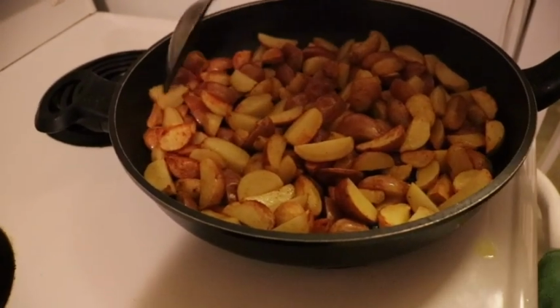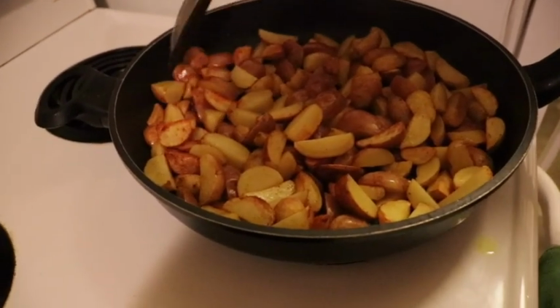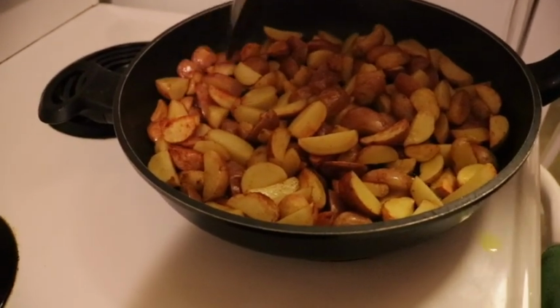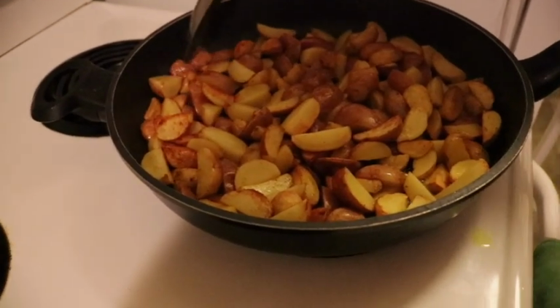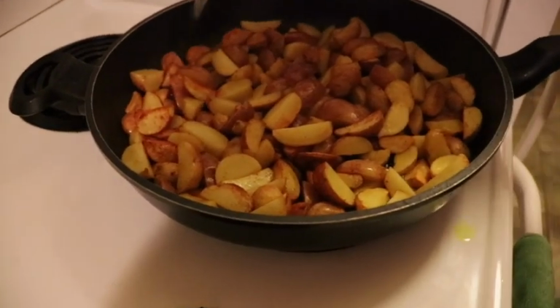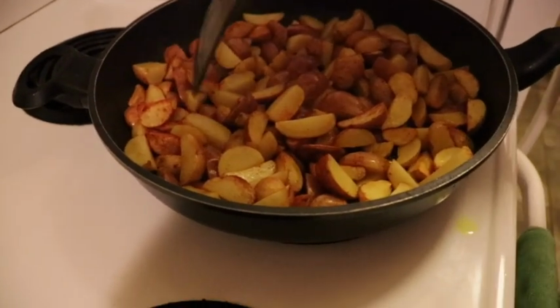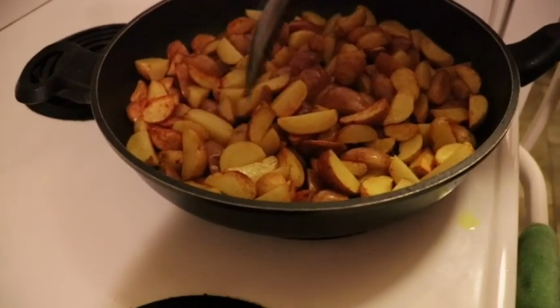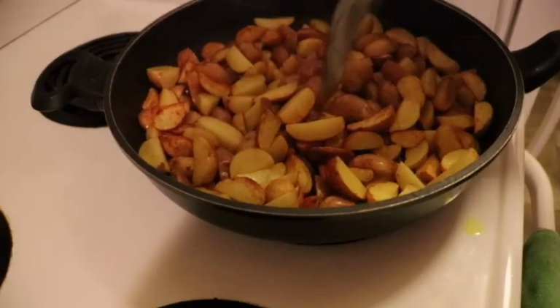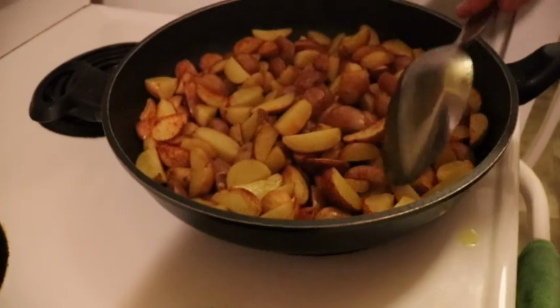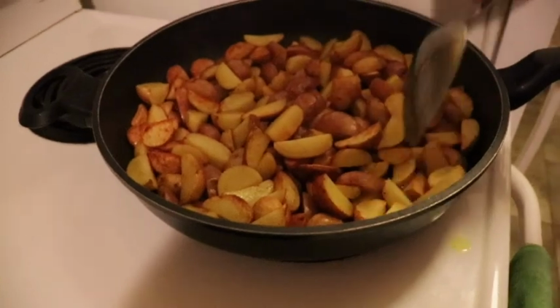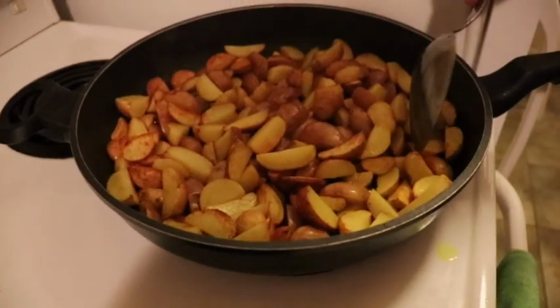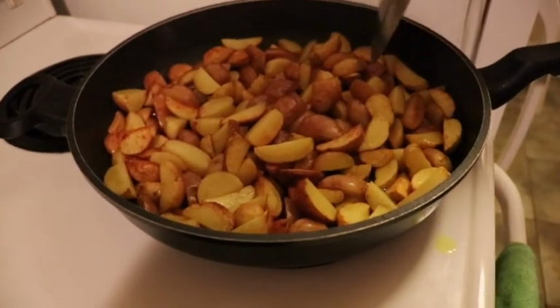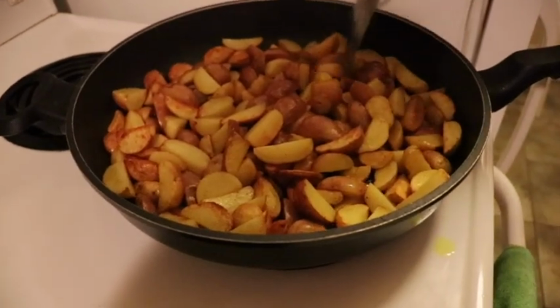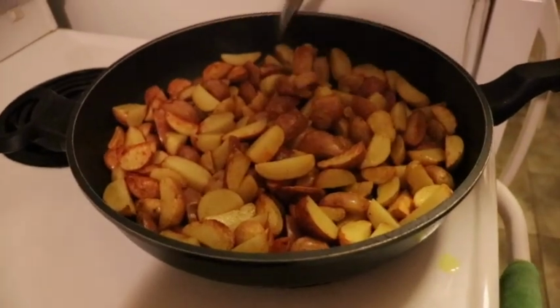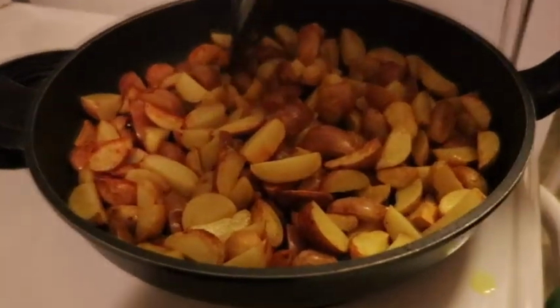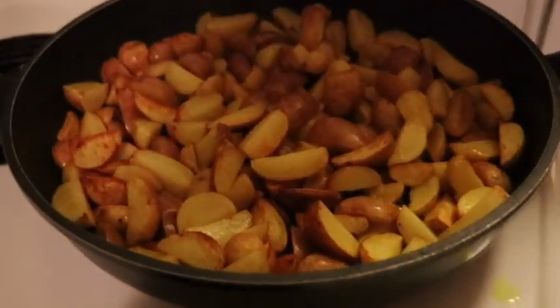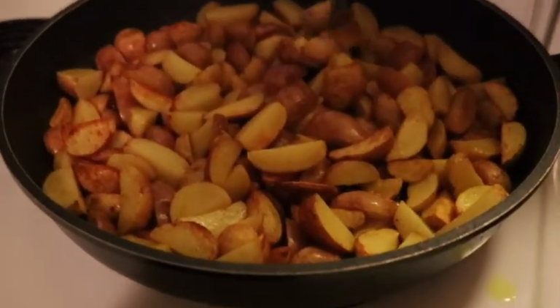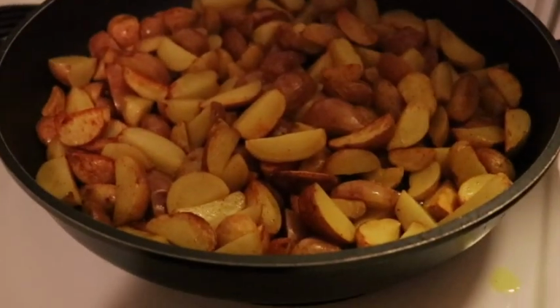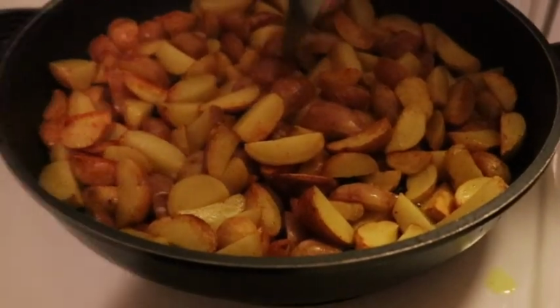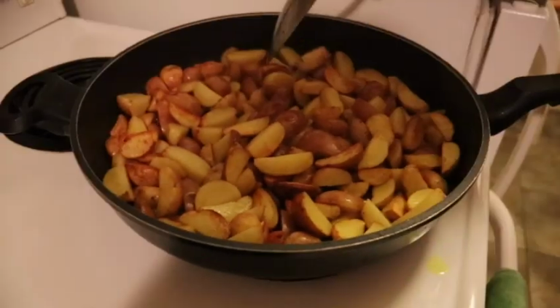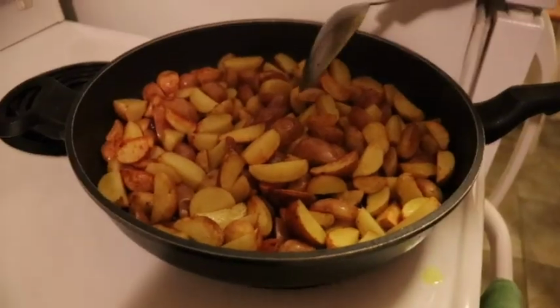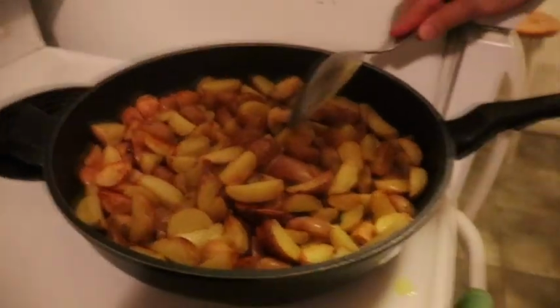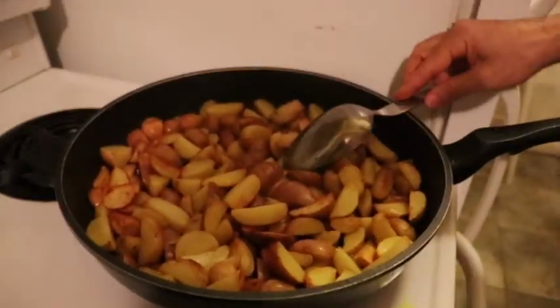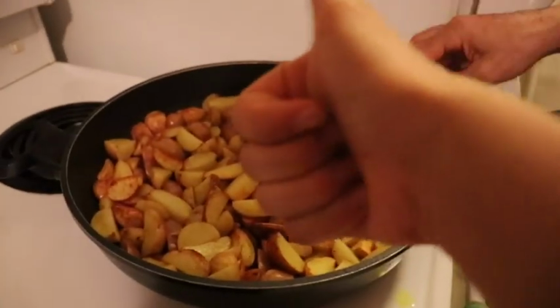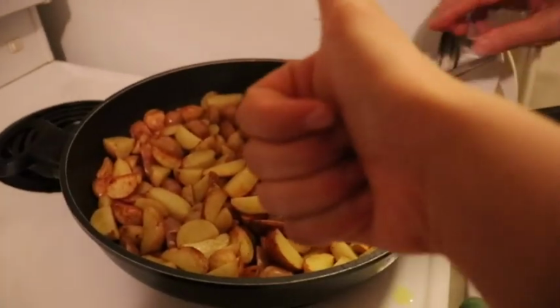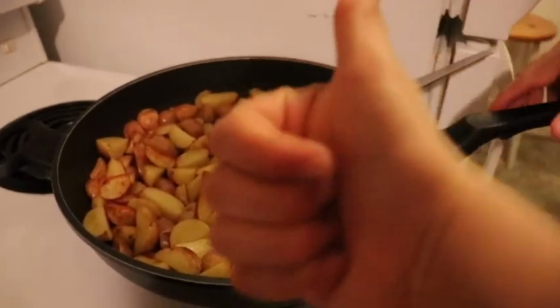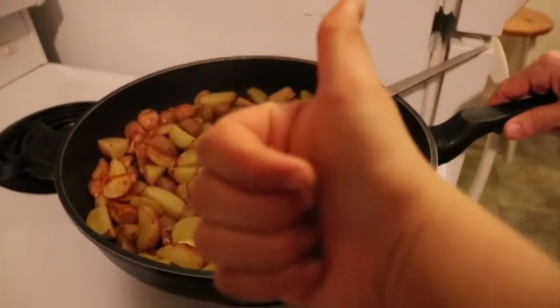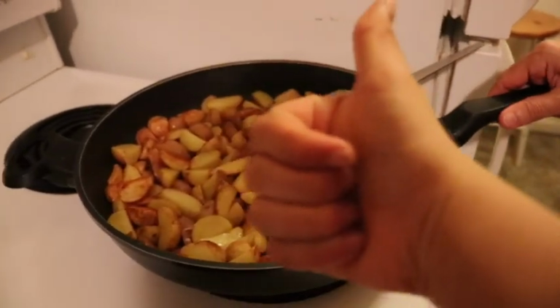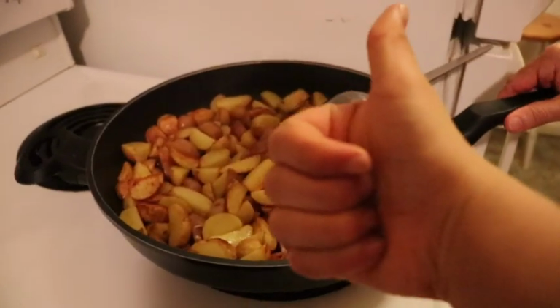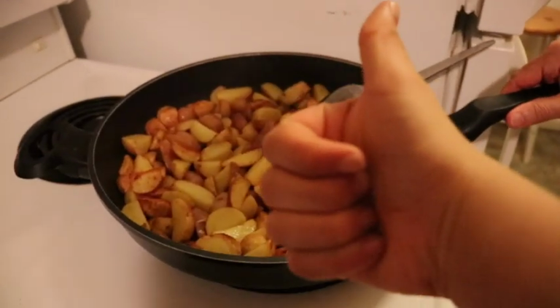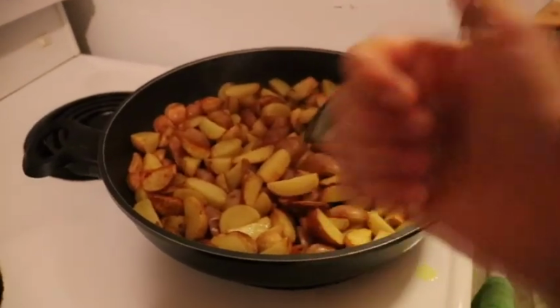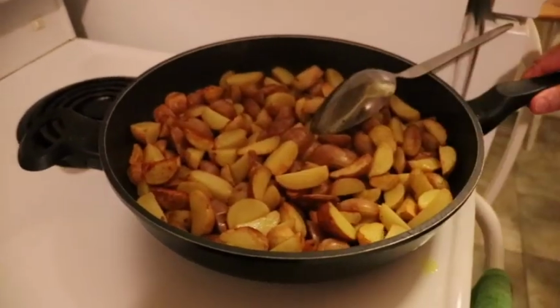All the kids like potatoes, so this is a great food. Like this video, guys.